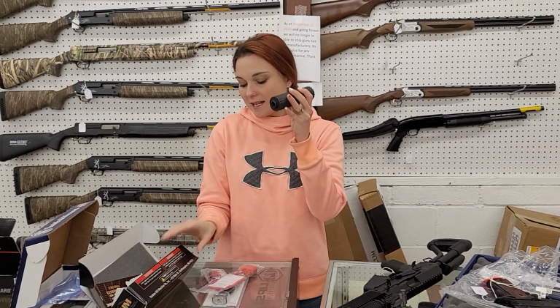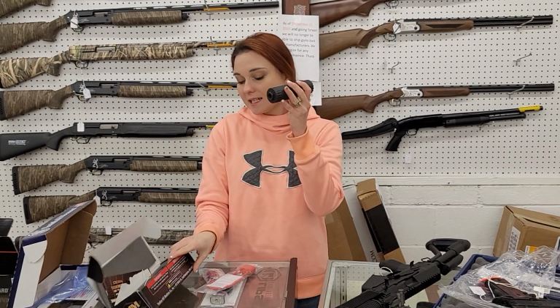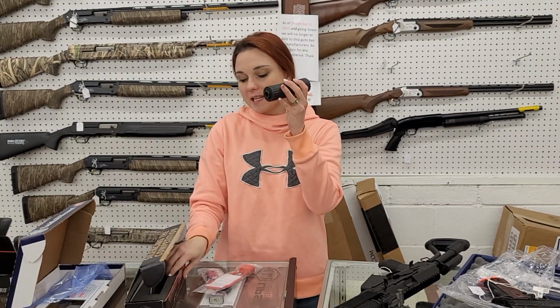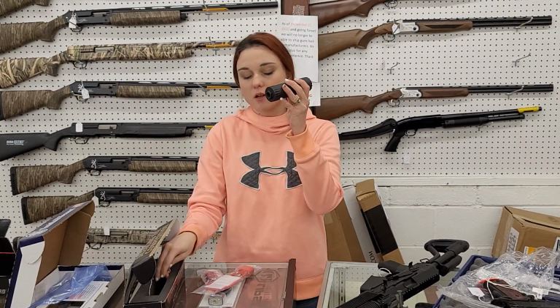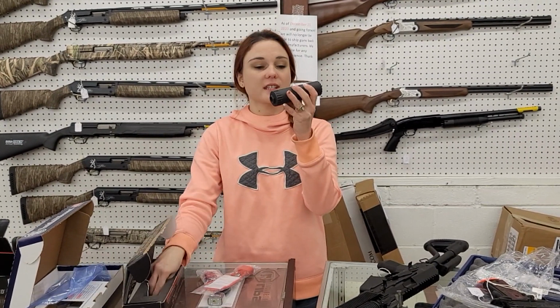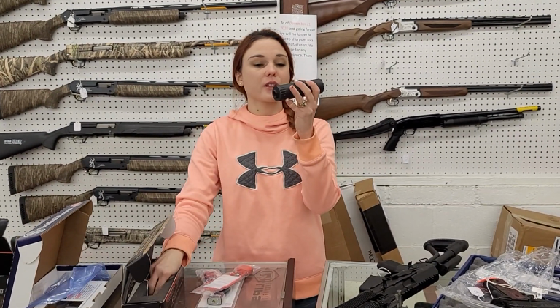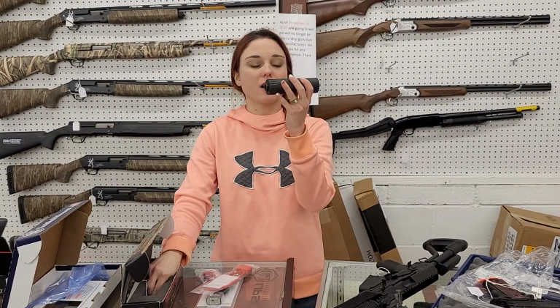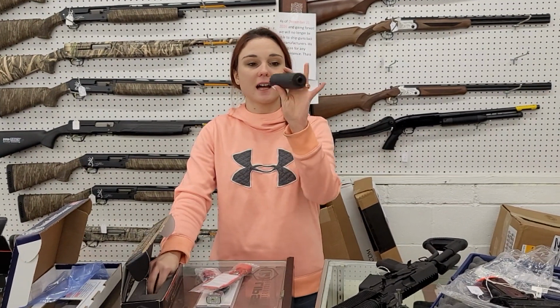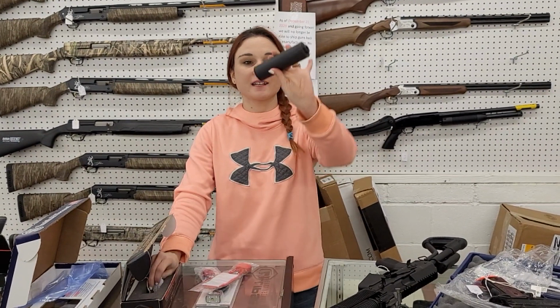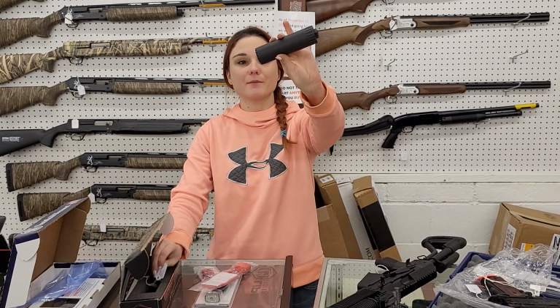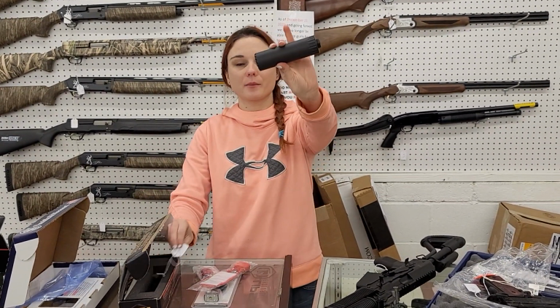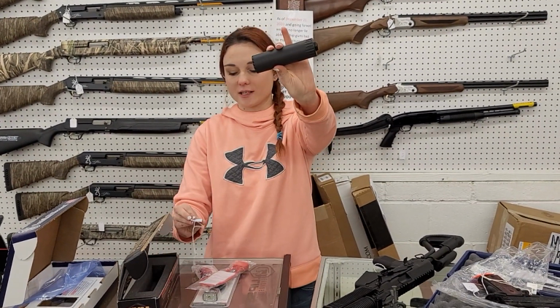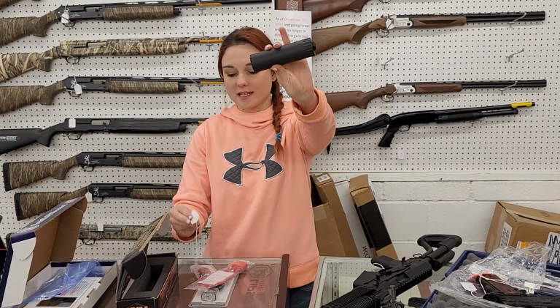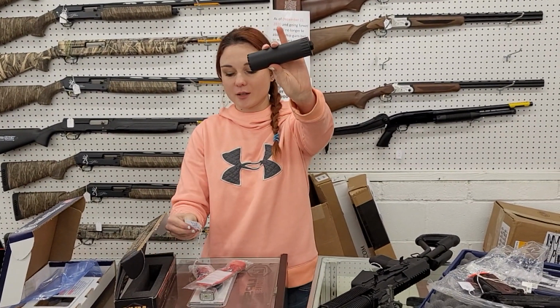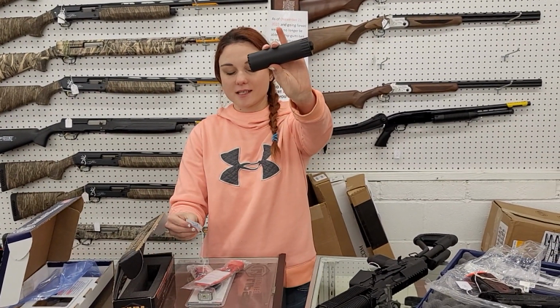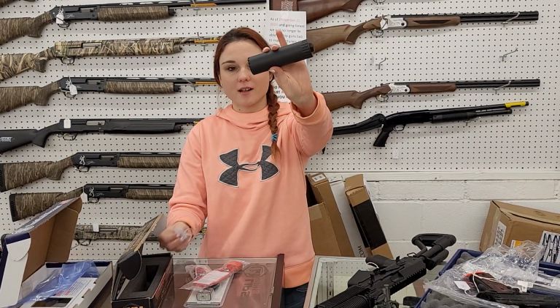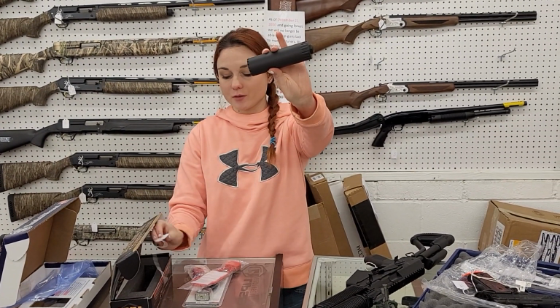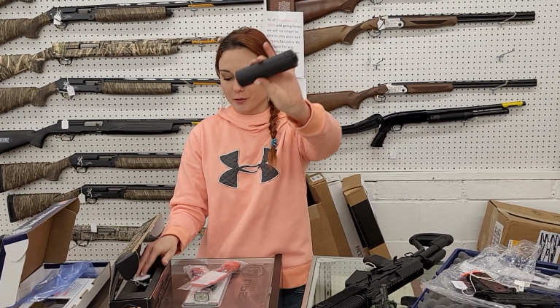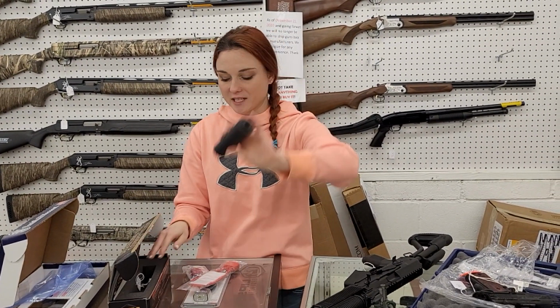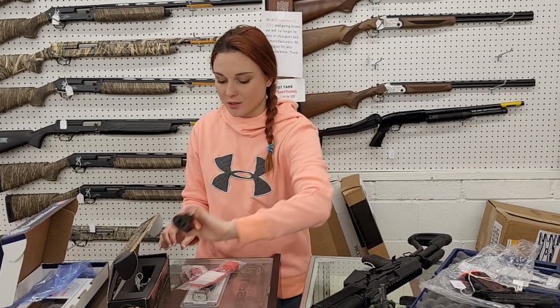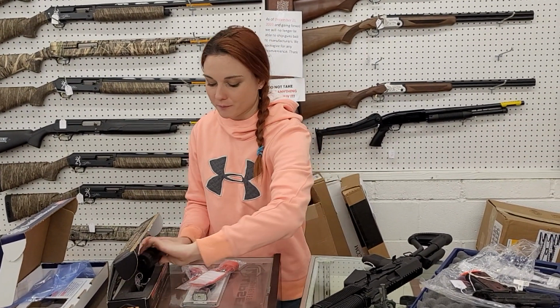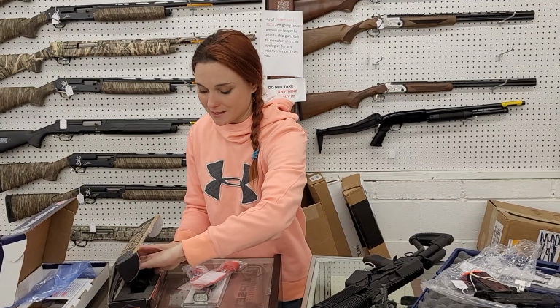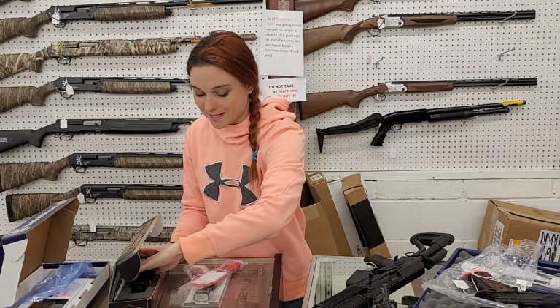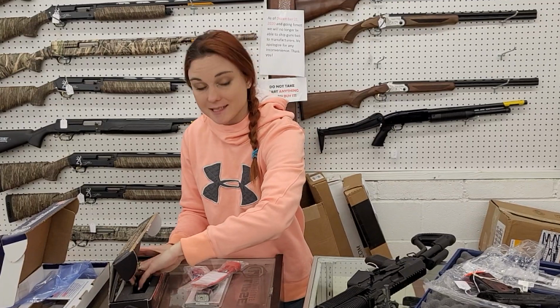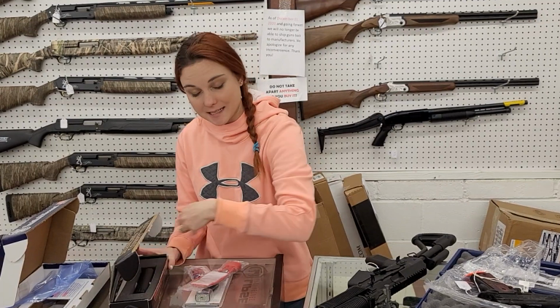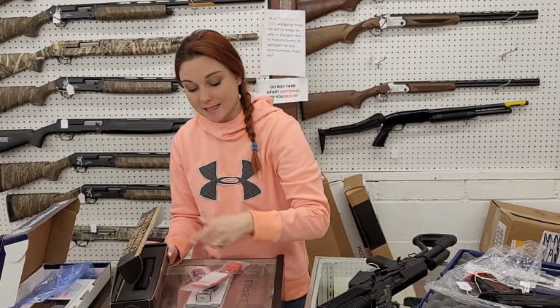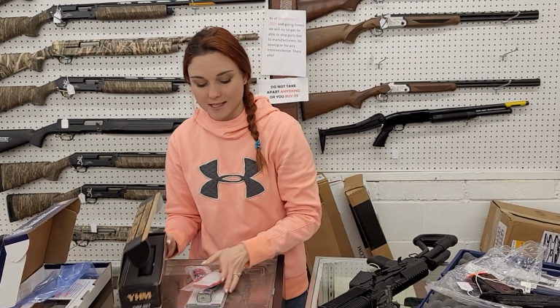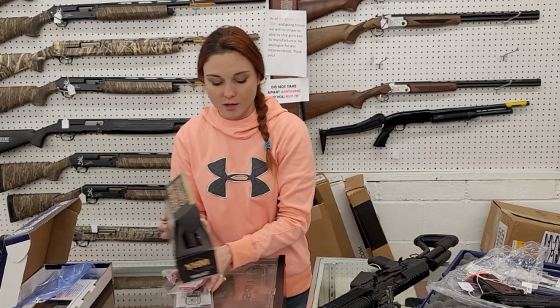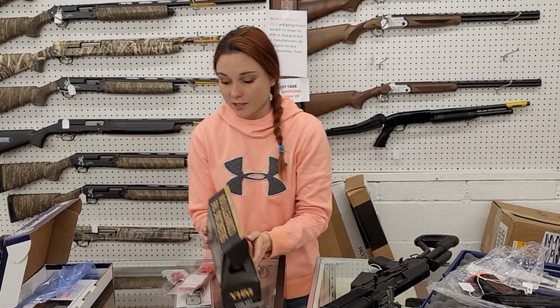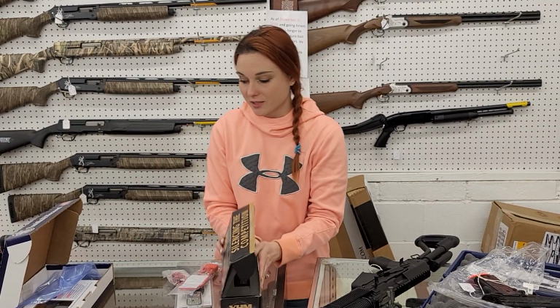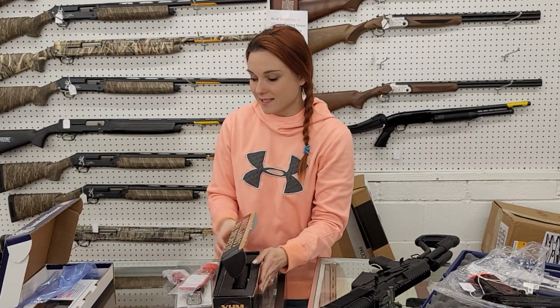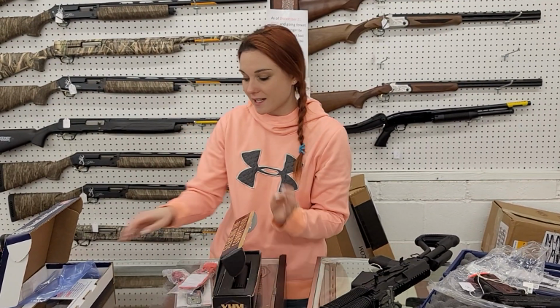Yankee Hill — these are the R9 9mm cans. They're in stock, y'all. They're $330 plus tax, and then again that $200 tax stamp.